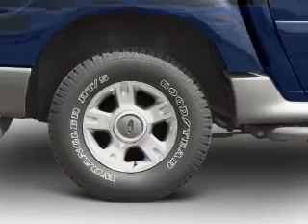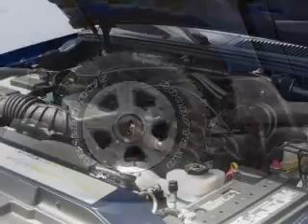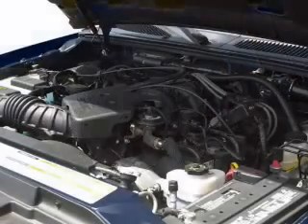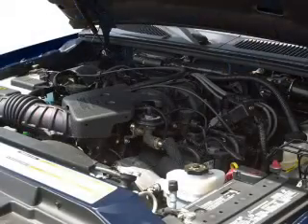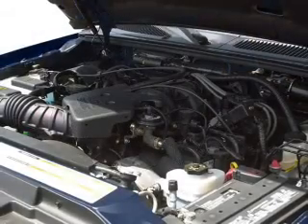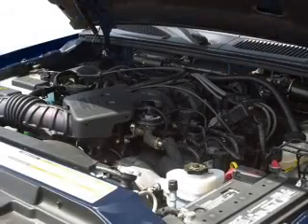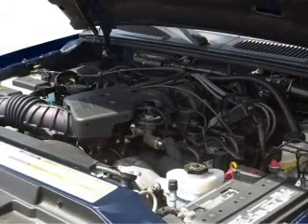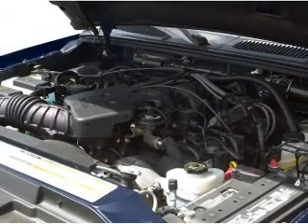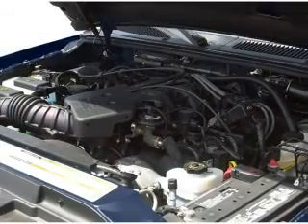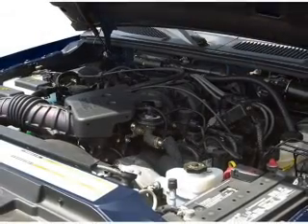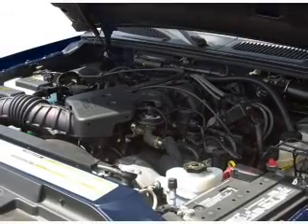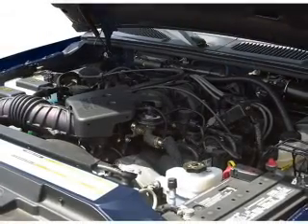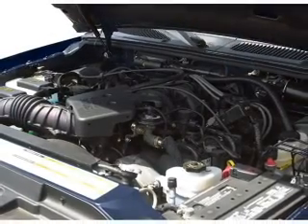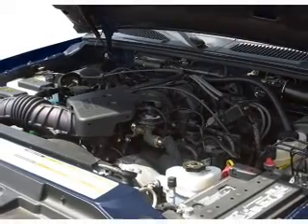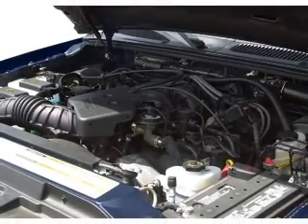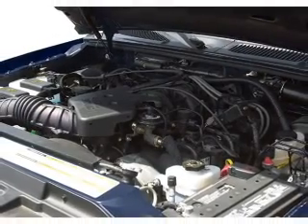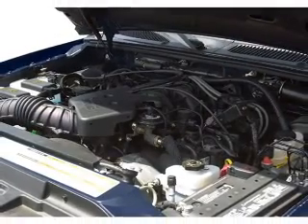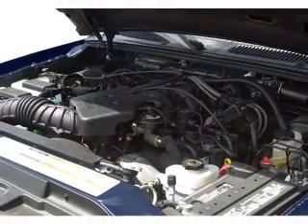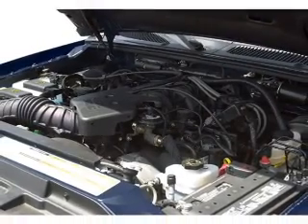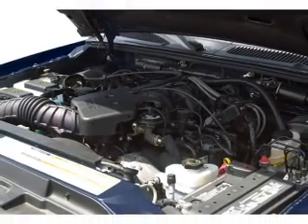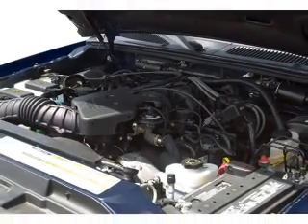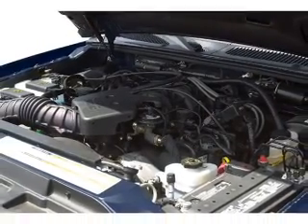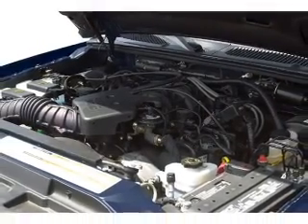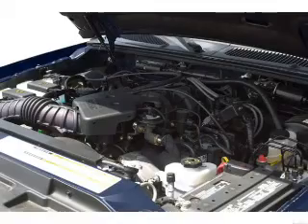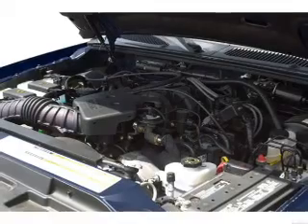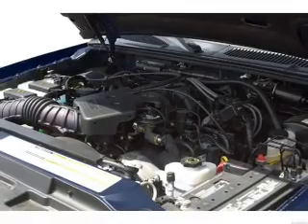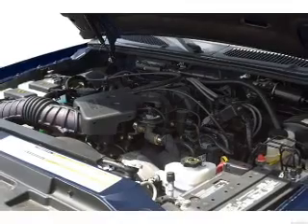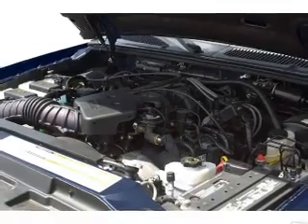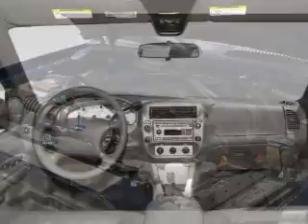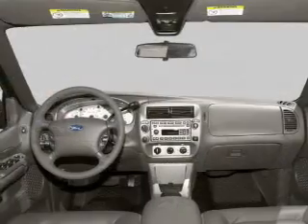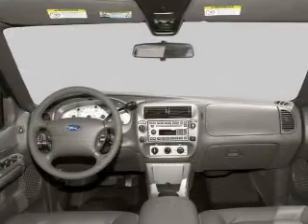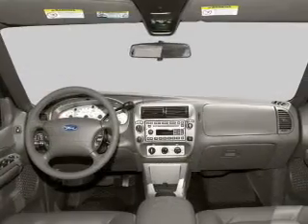Power door locks. Power windows. An AM-FM stereo with a CD player. Power steering. Air conditioning.